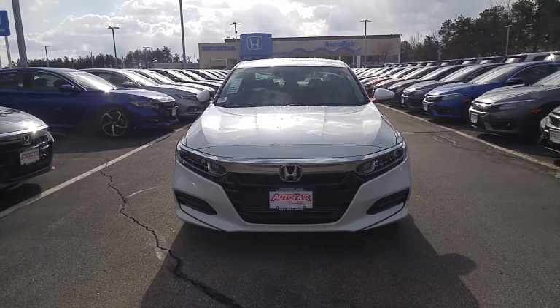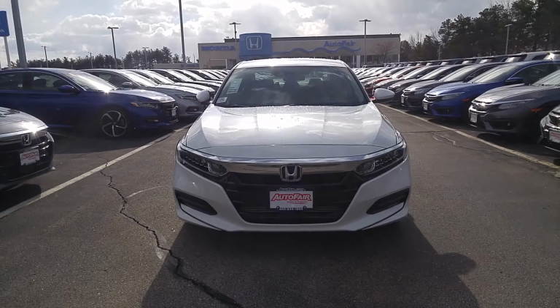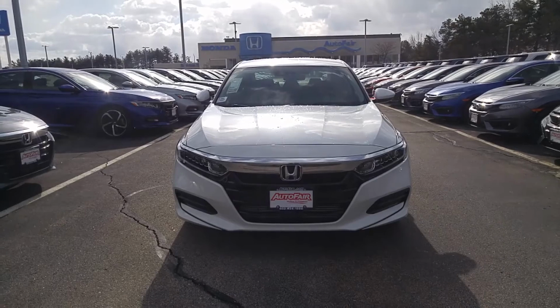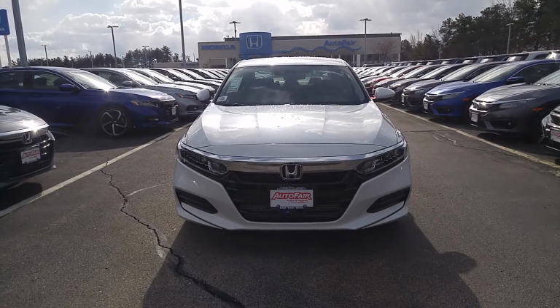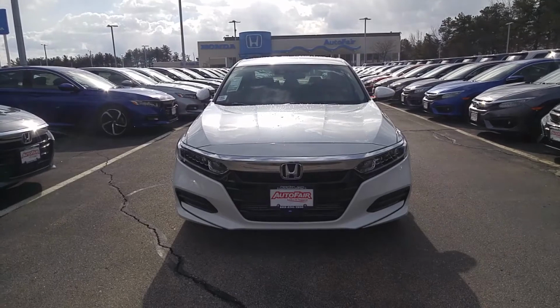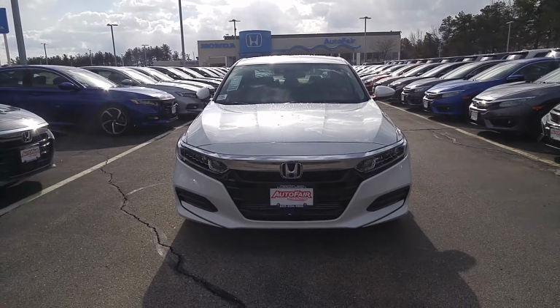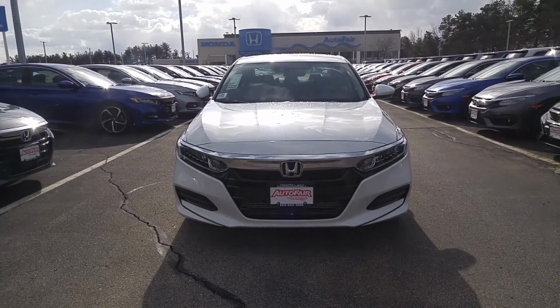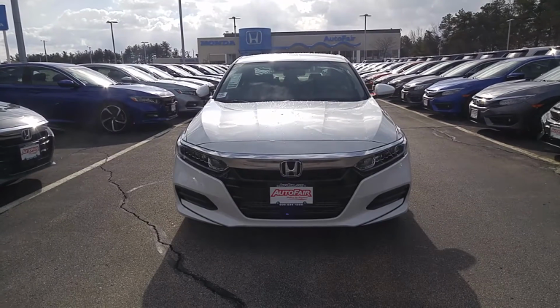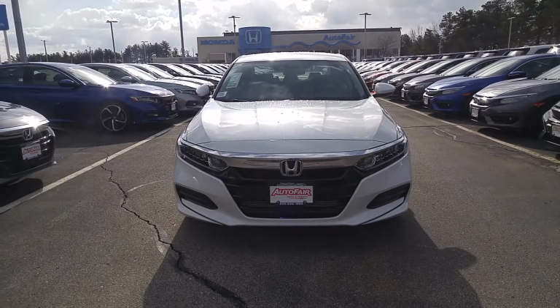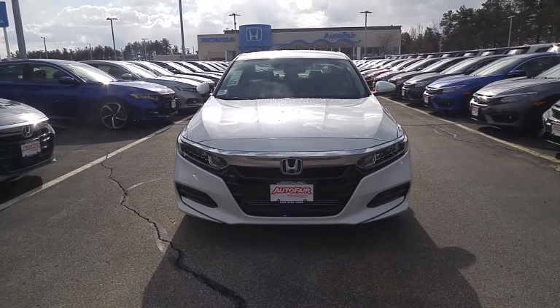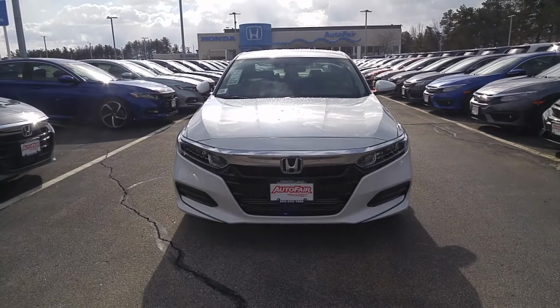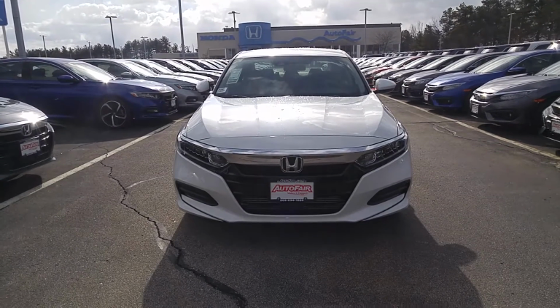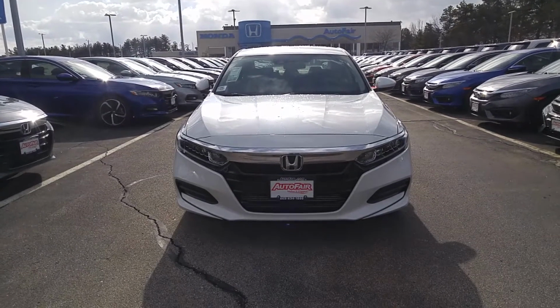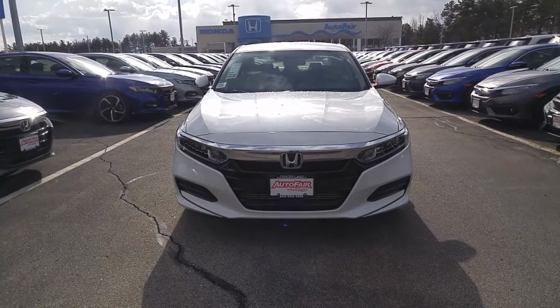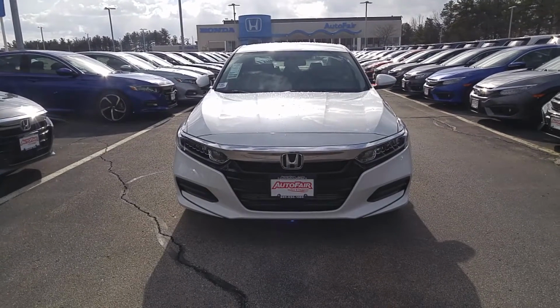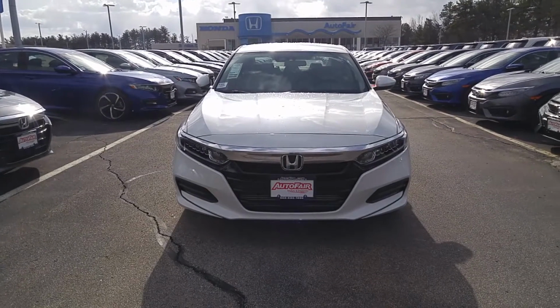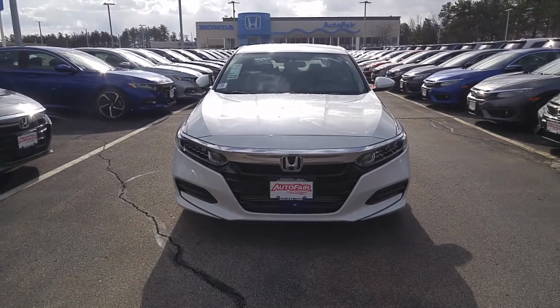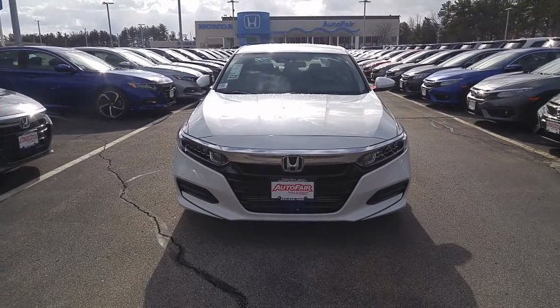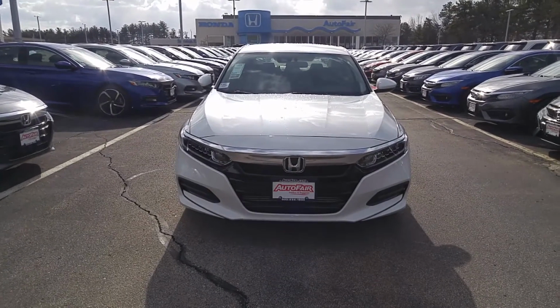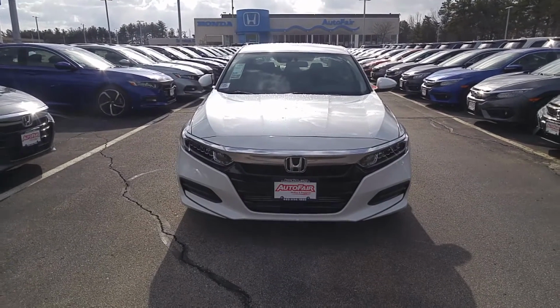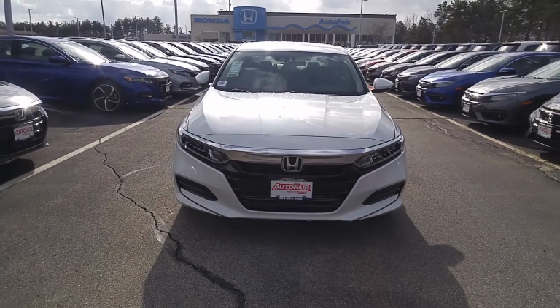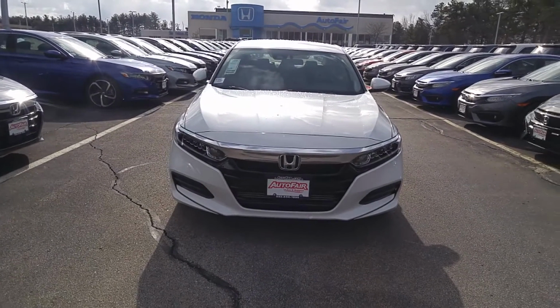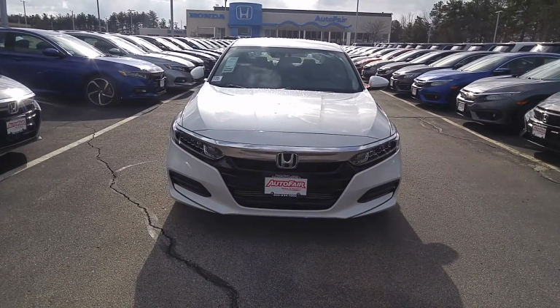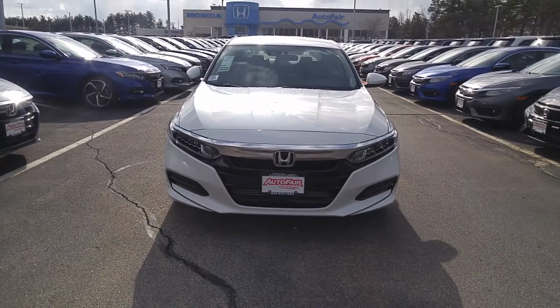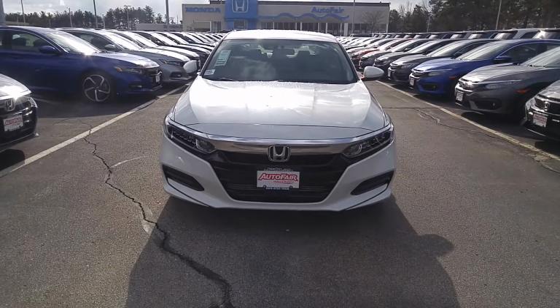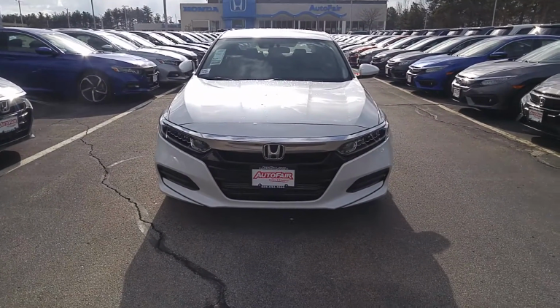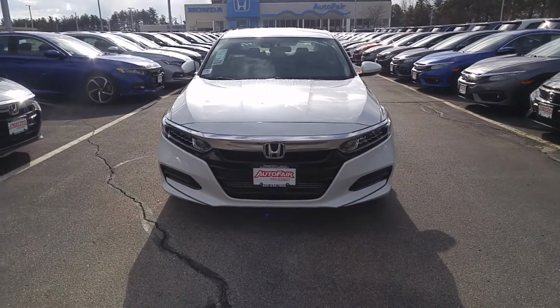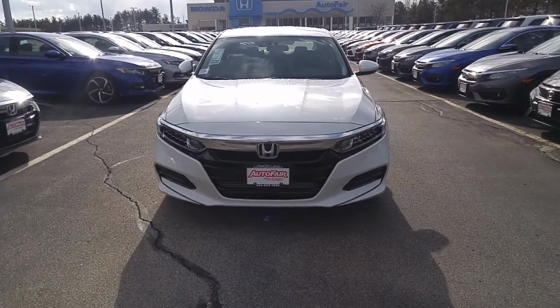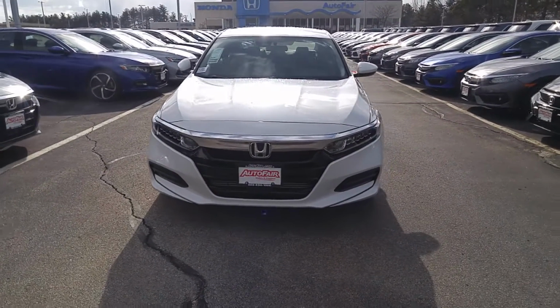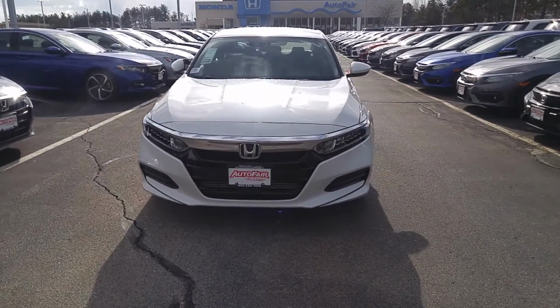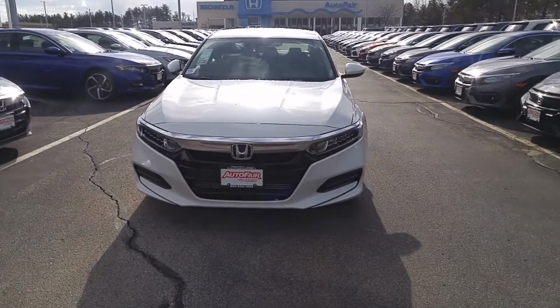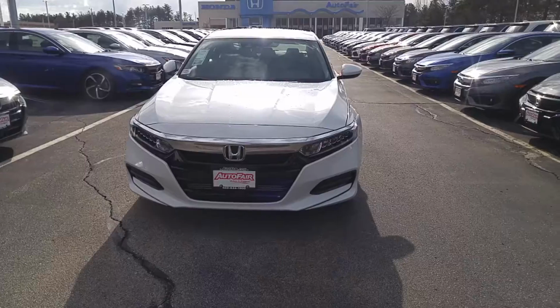Hi Lori, it's Bob from AutoFair Honda. Let's take a quick look at your 2019 Honda Accord LX.